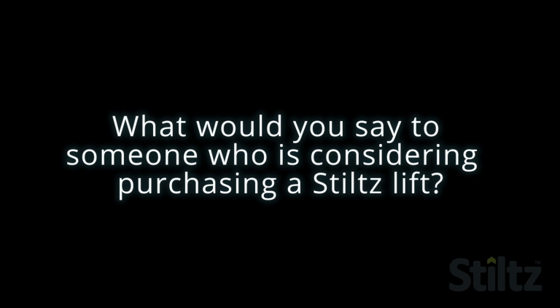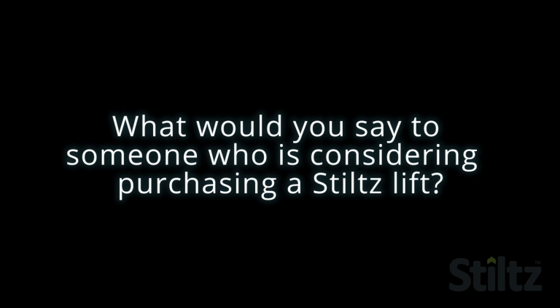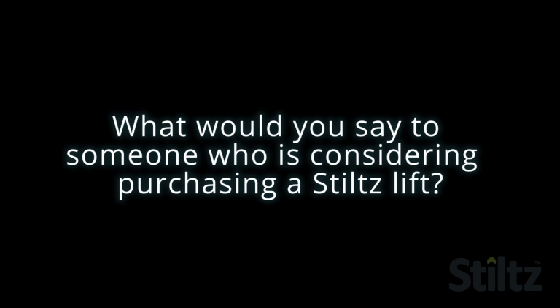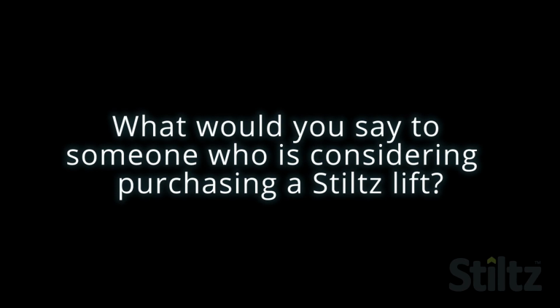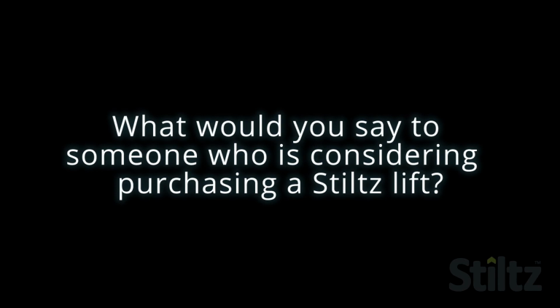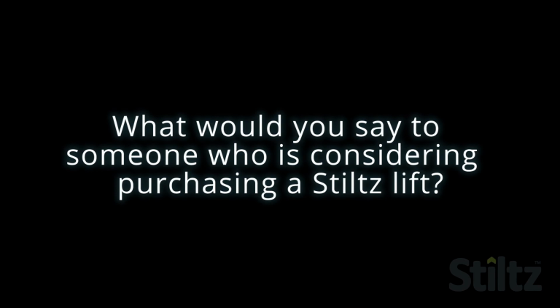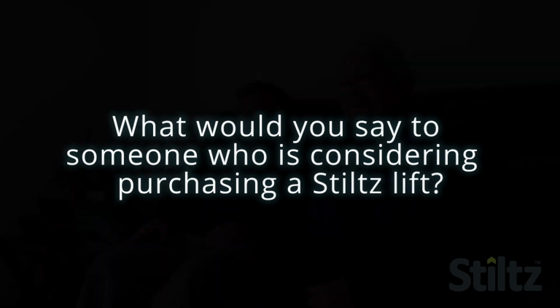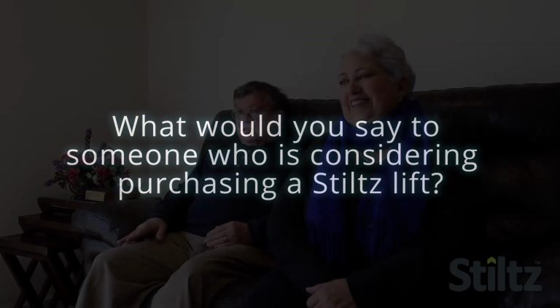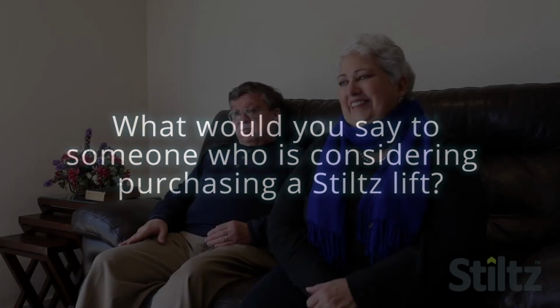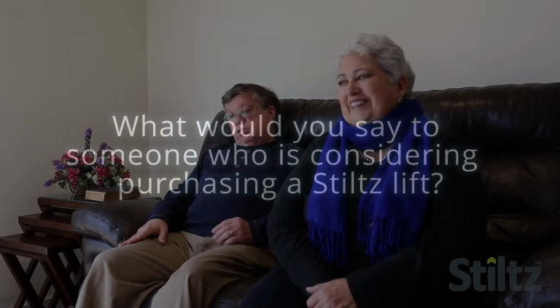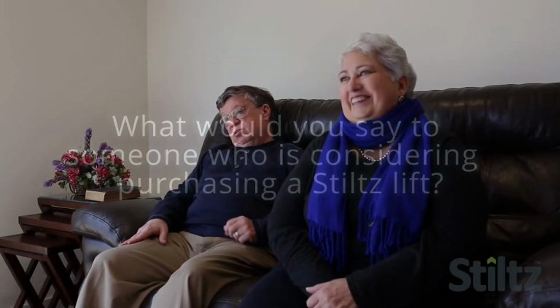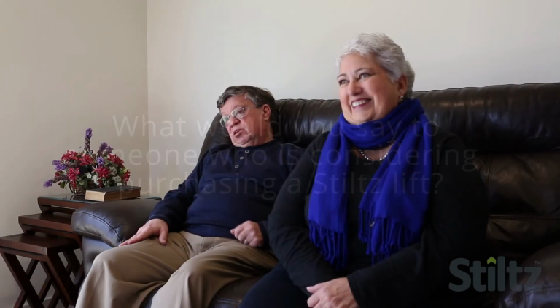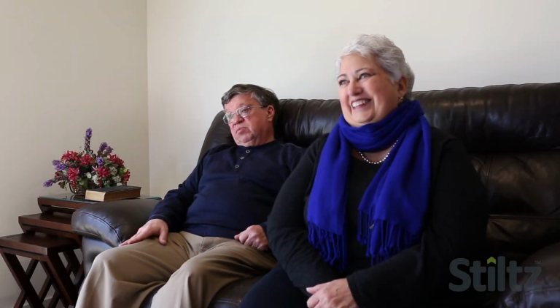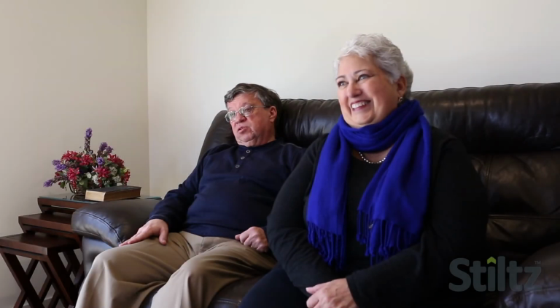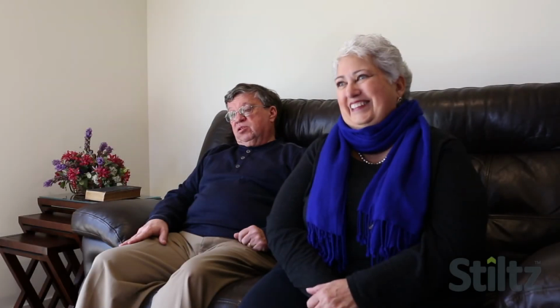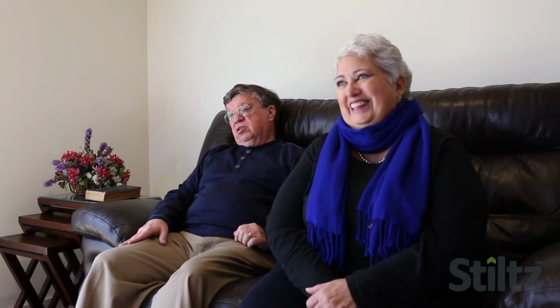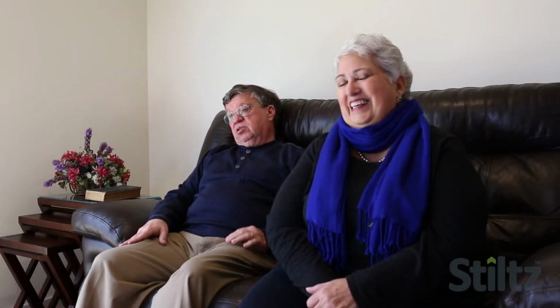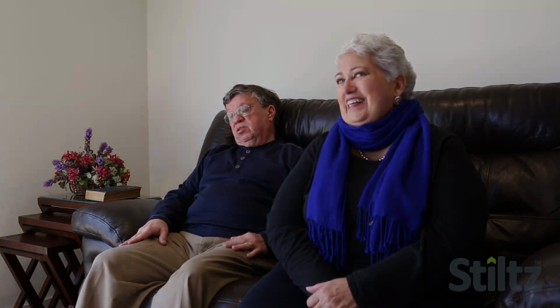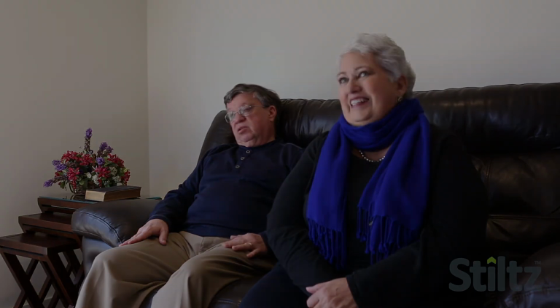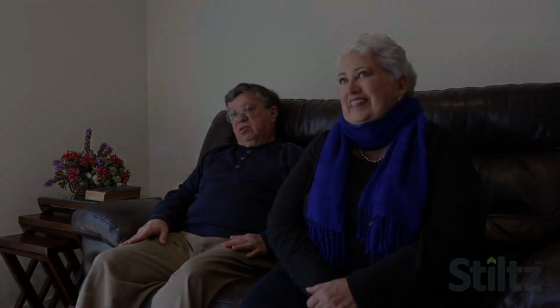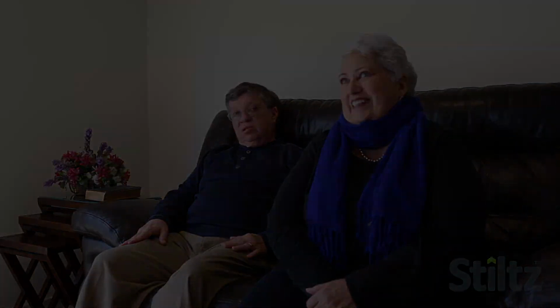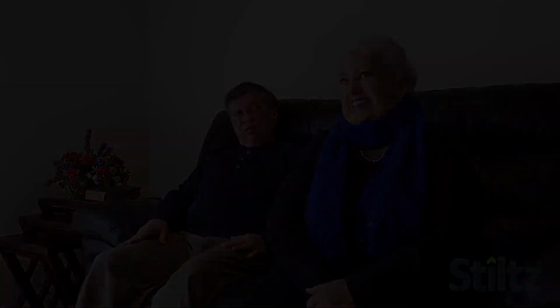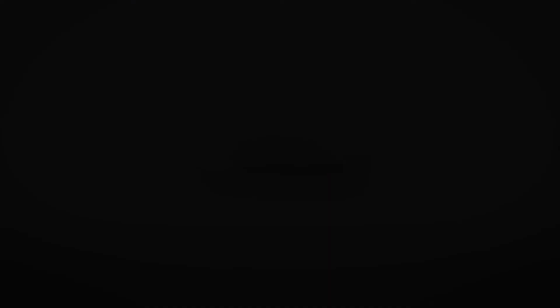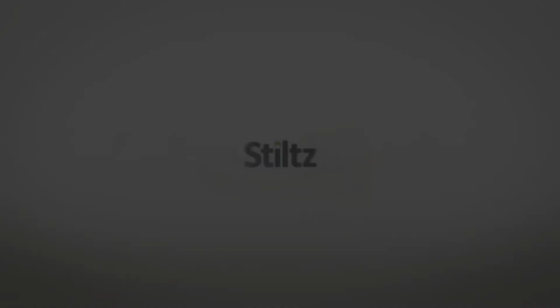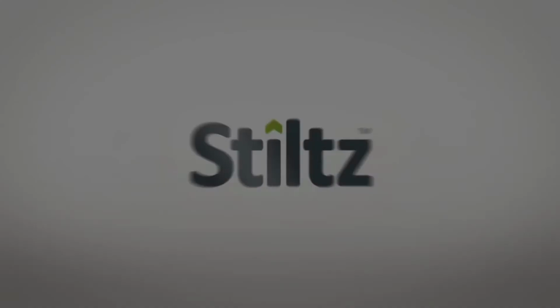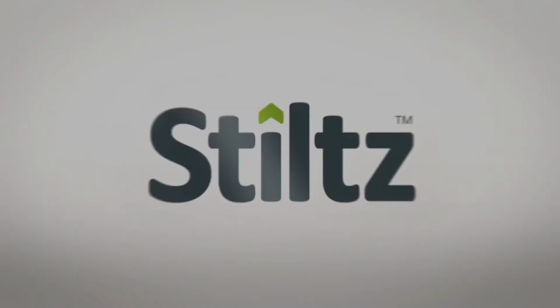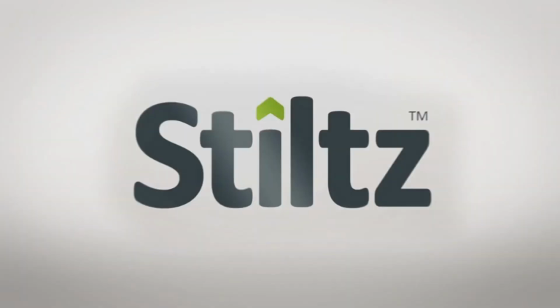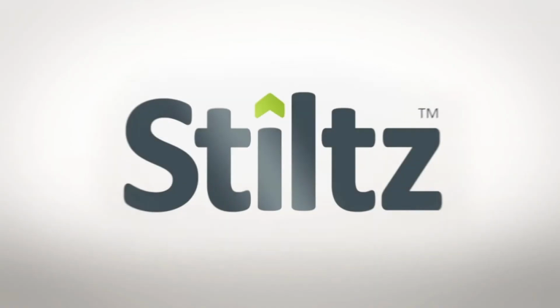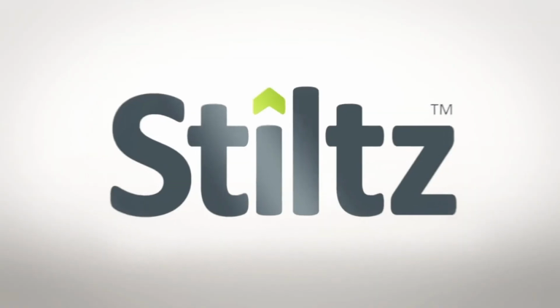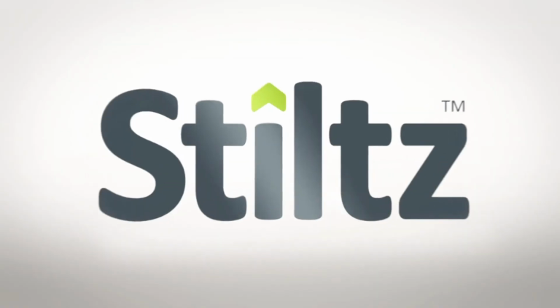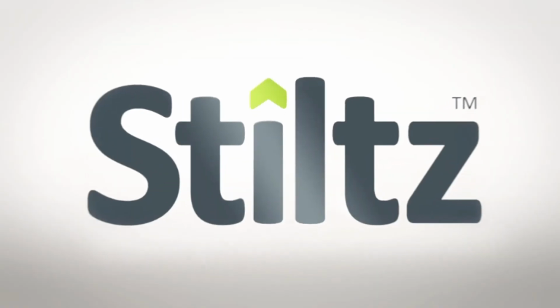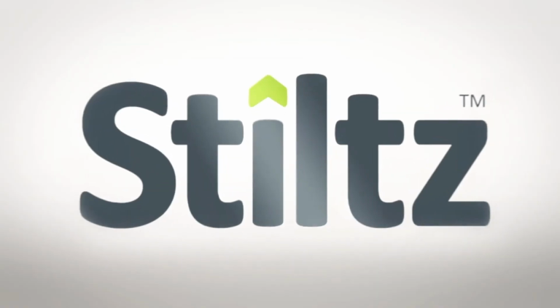Definitely do it. Absolutely. It just makes life so much easier.